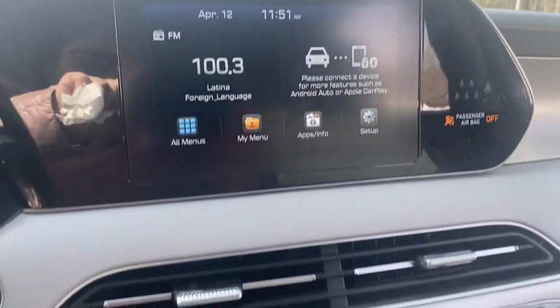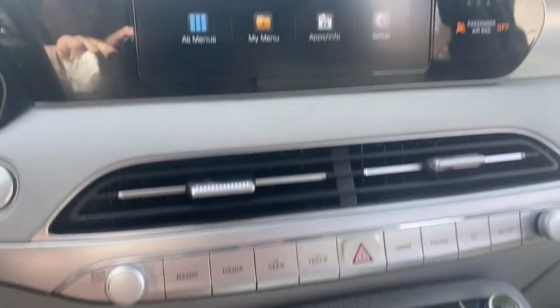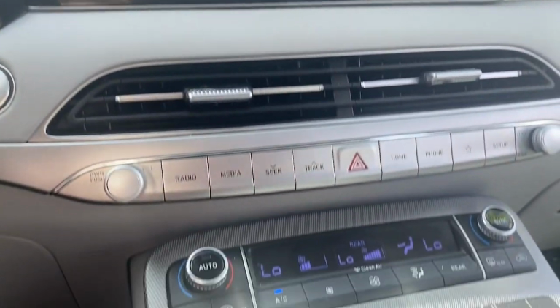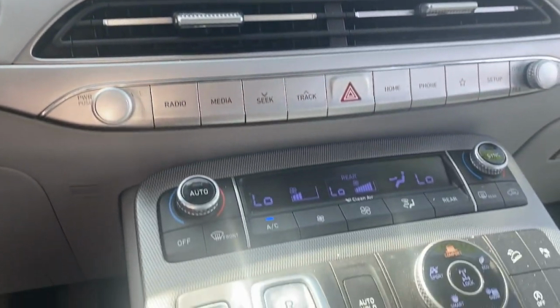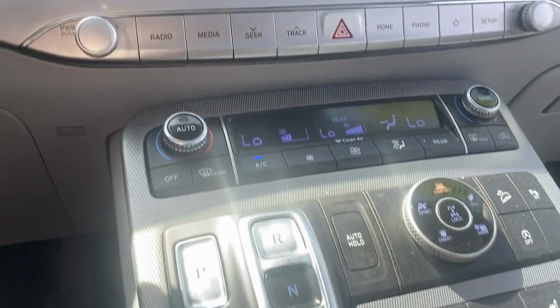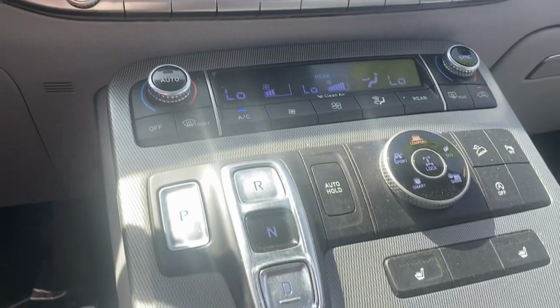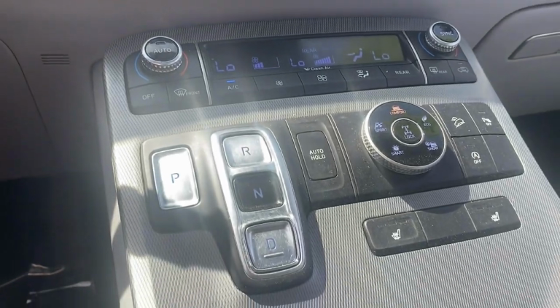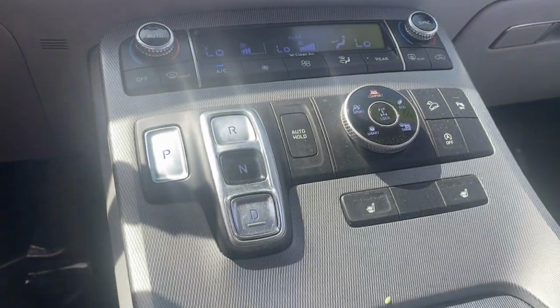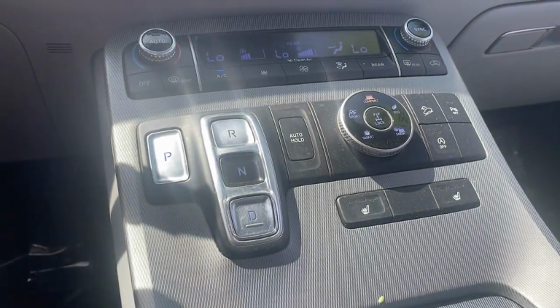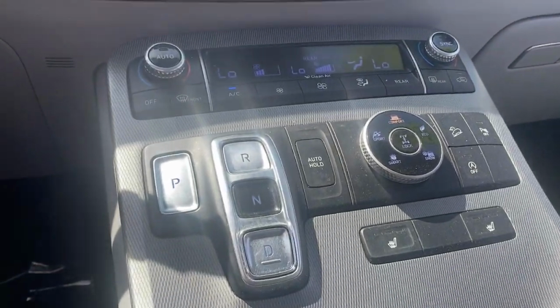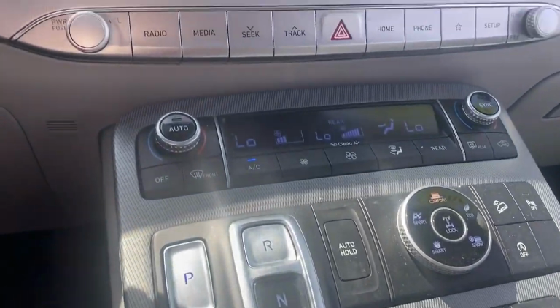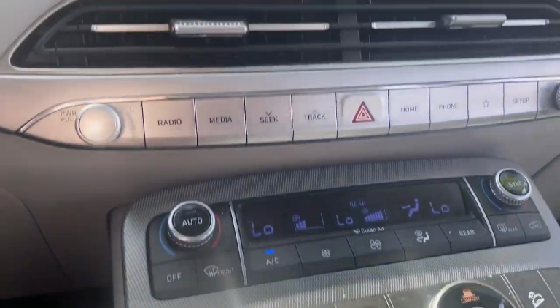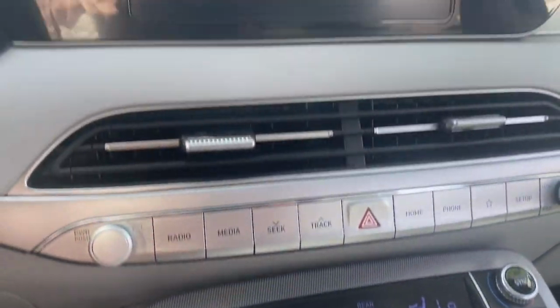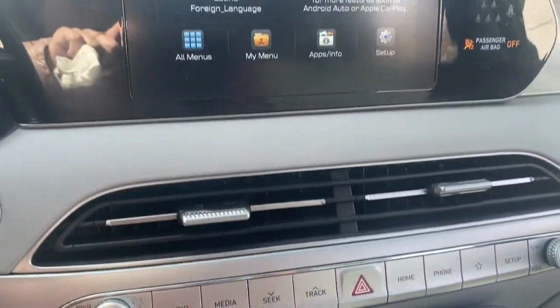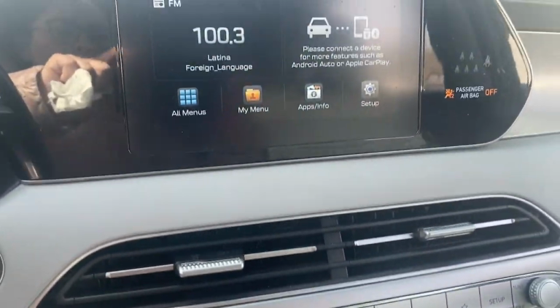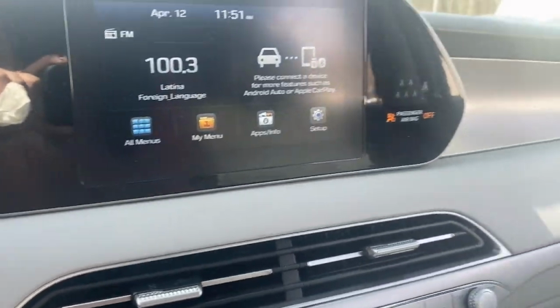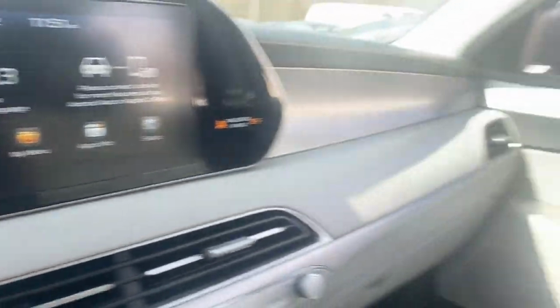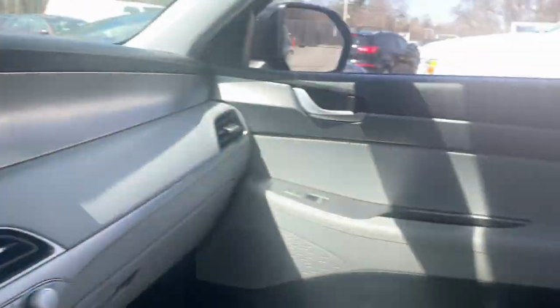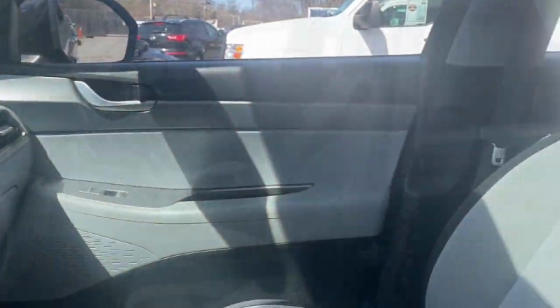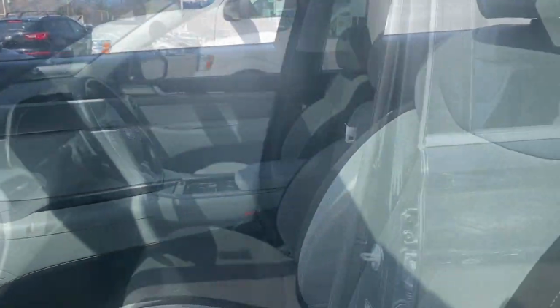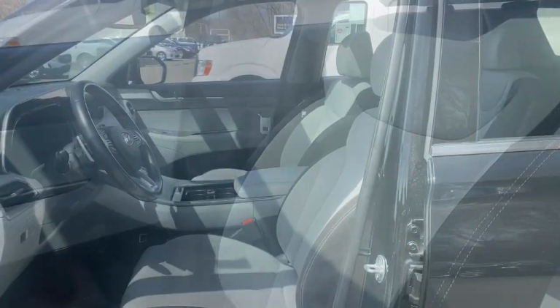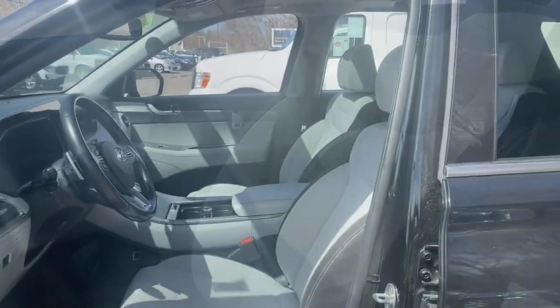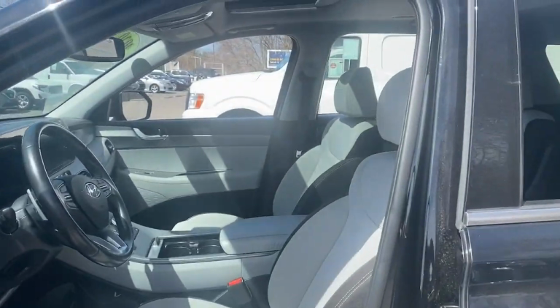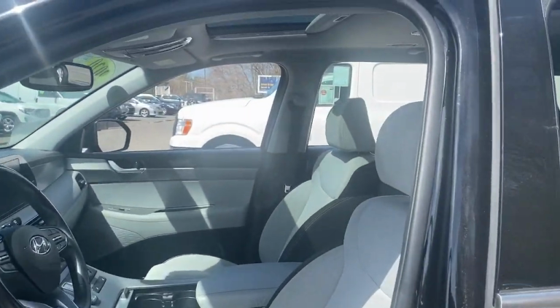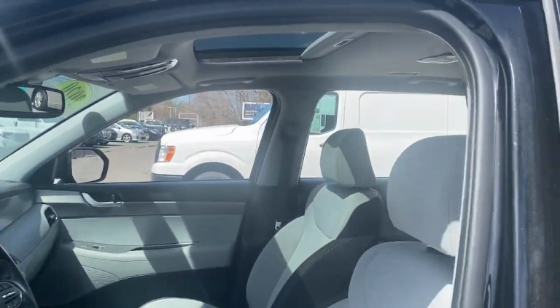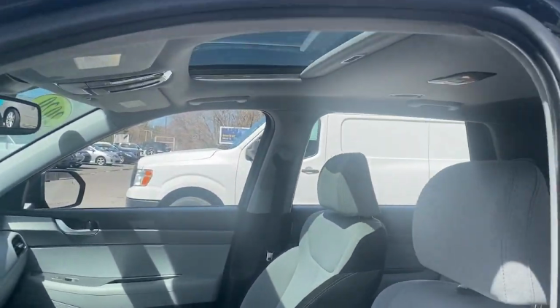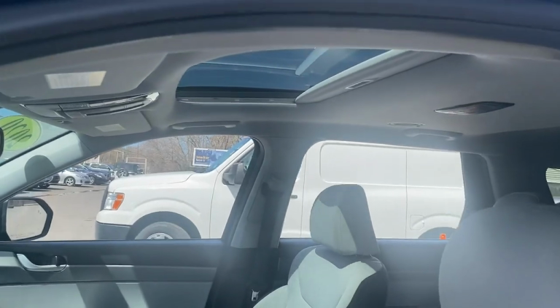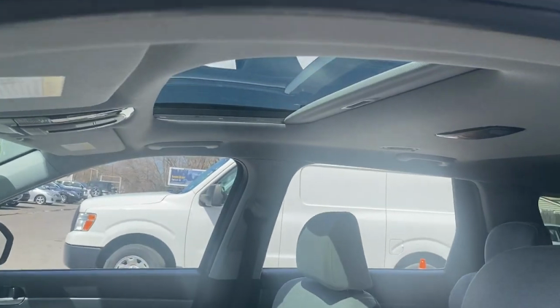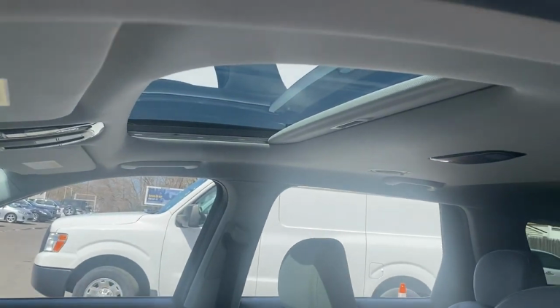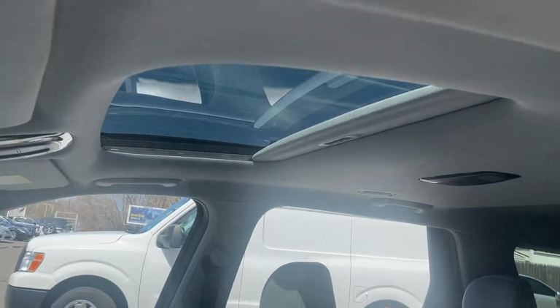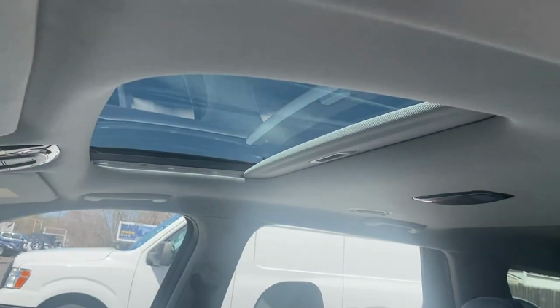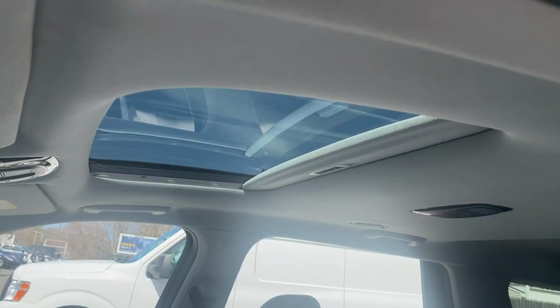Come on in and drive this family-friendly Palisade. Come in for a fun and easy road test. Our team will make it the best part of your day.